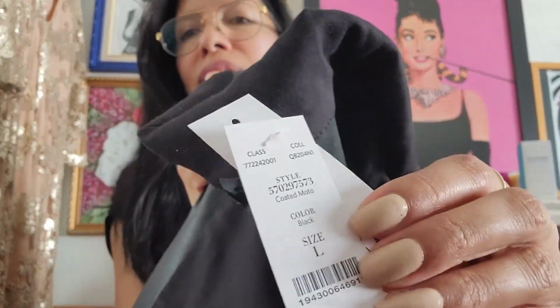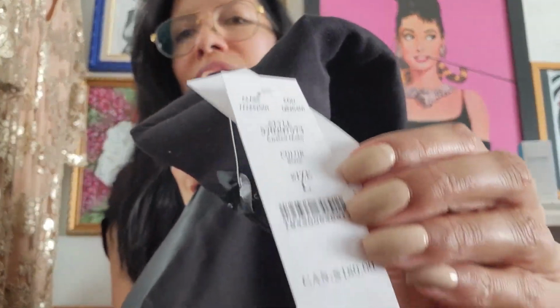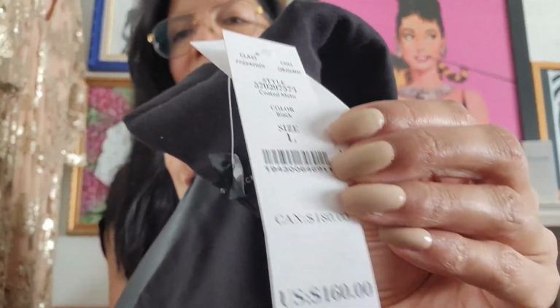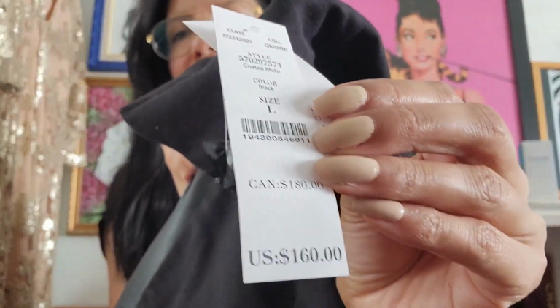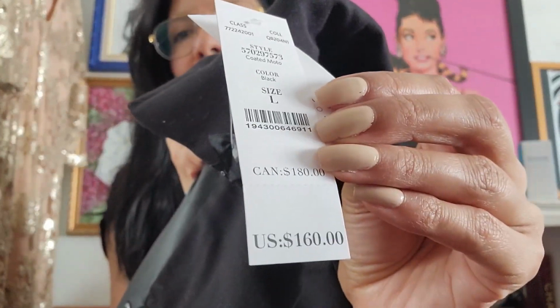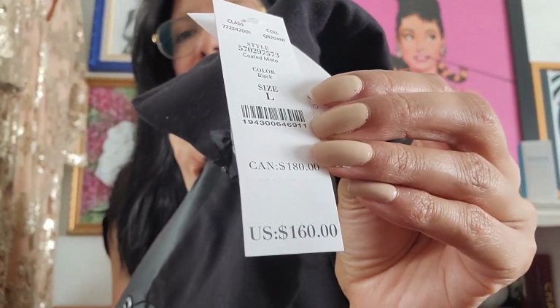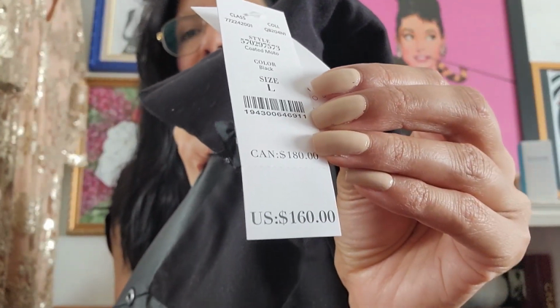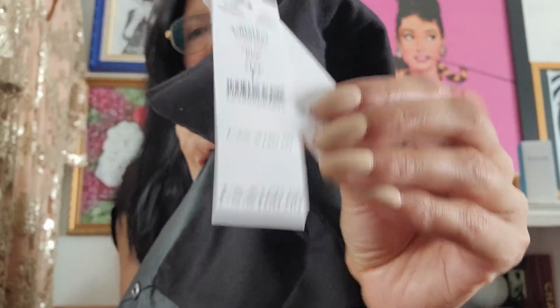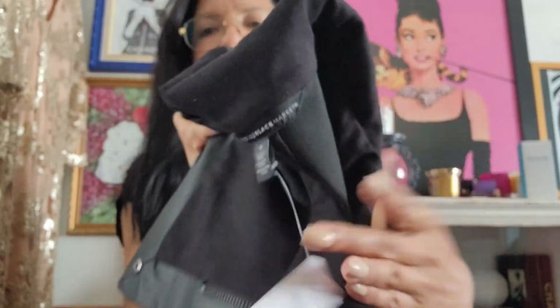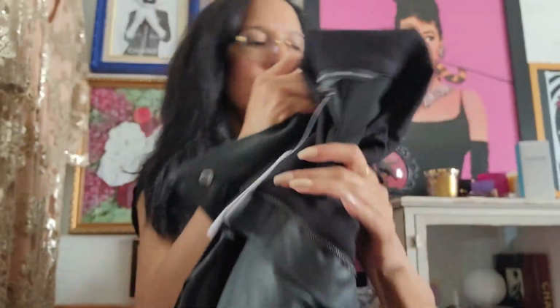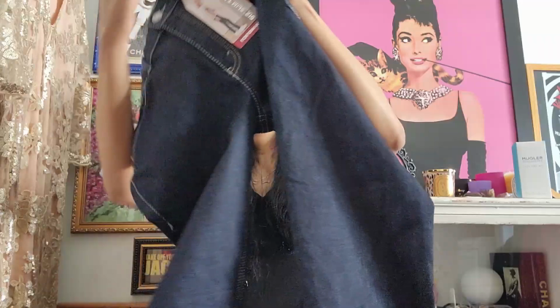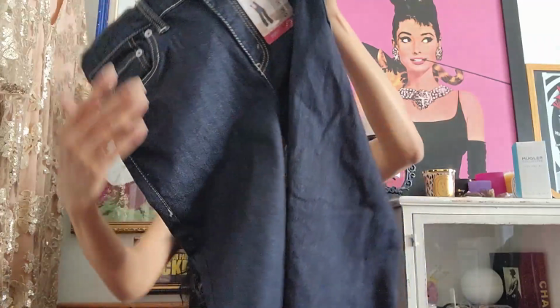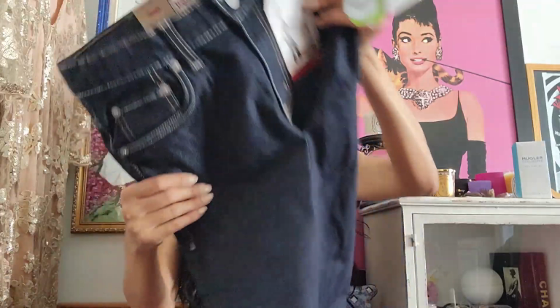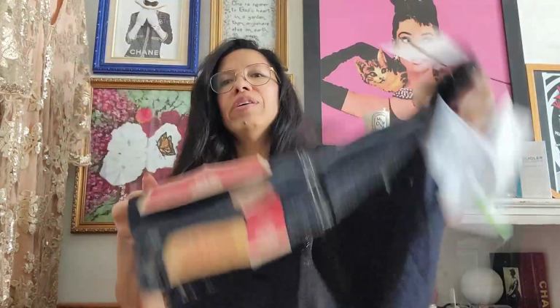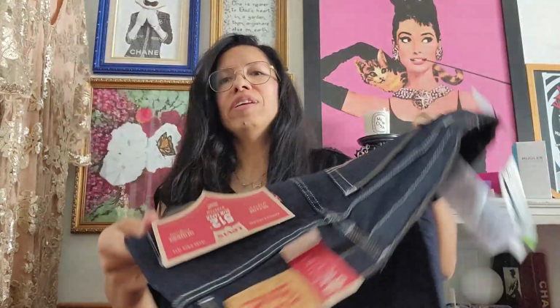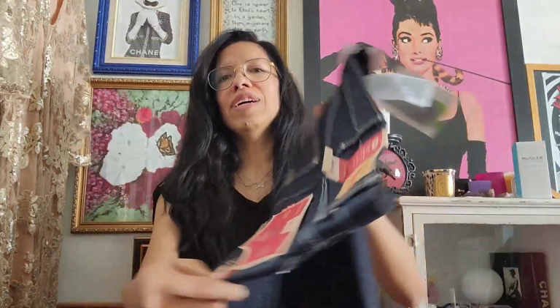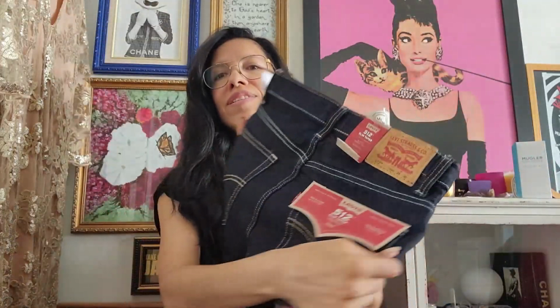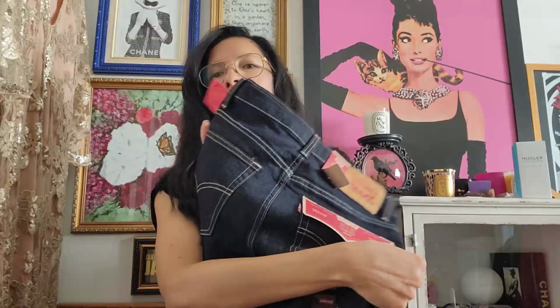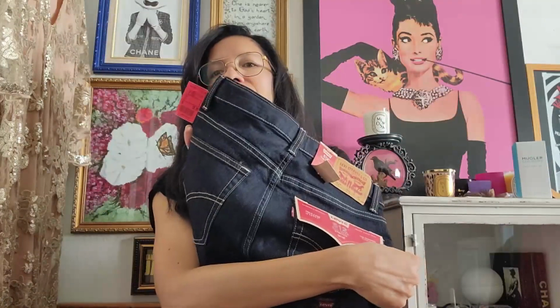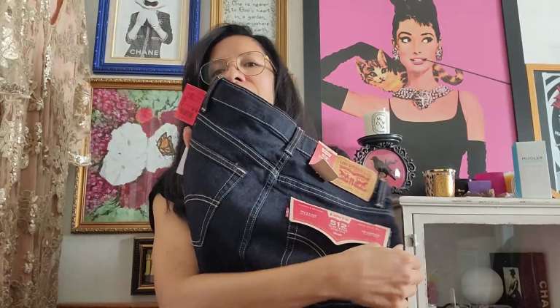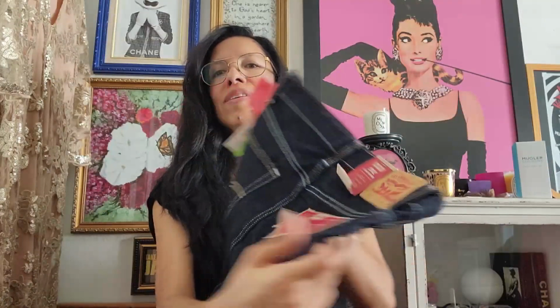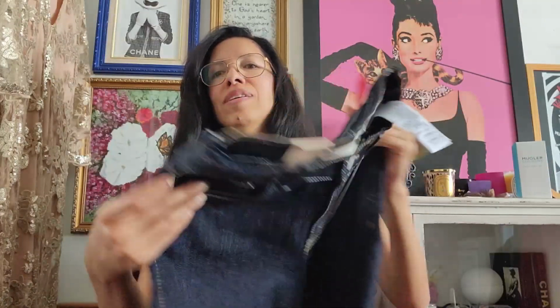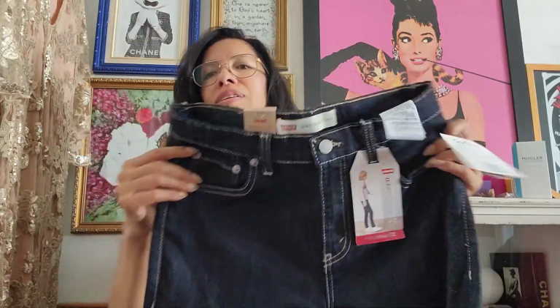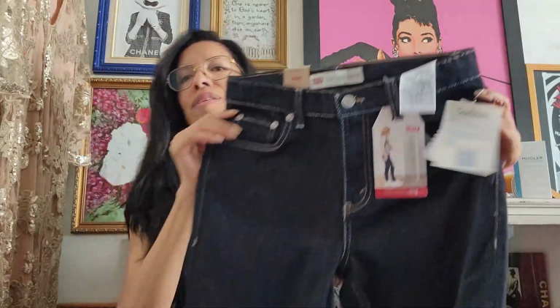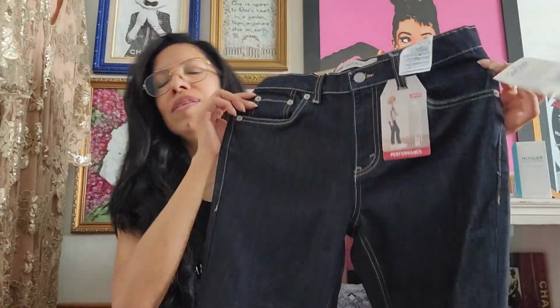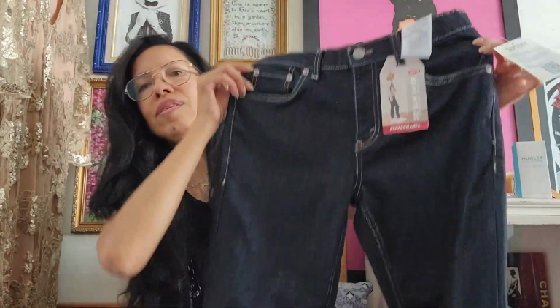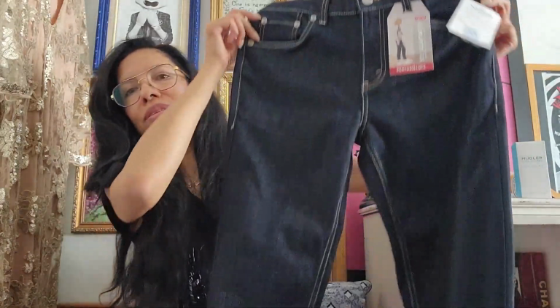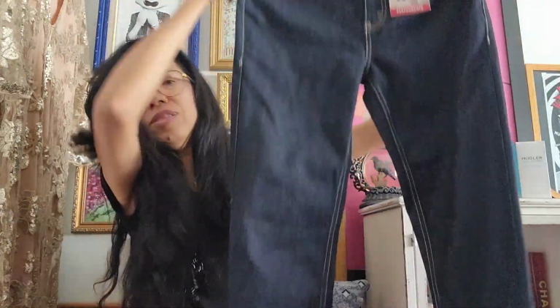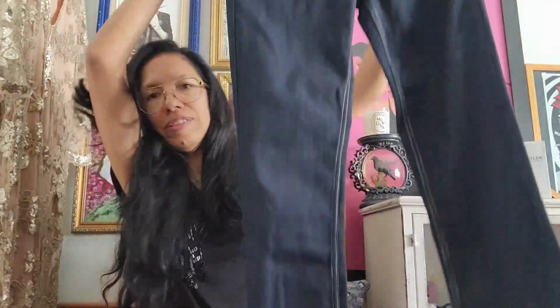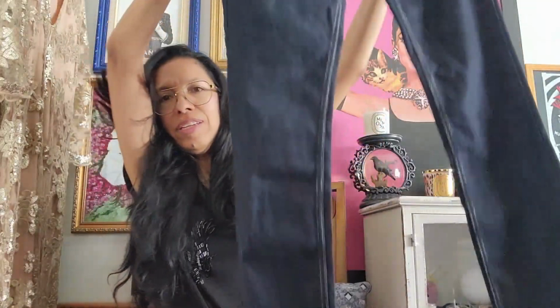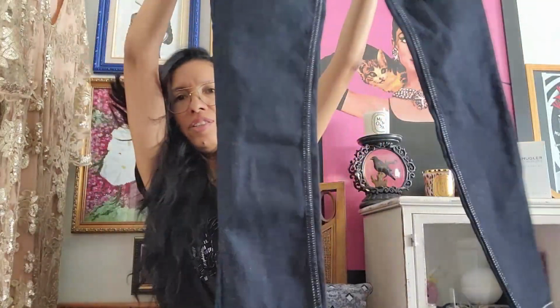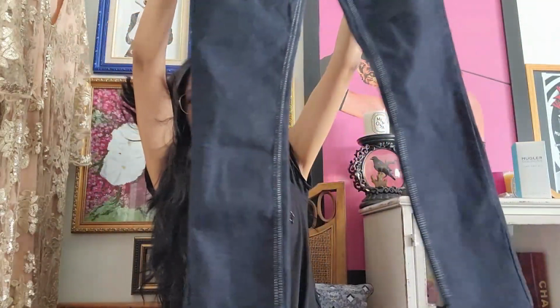Five bucks — another pair of Levi's skinny jeans, unbelievable.